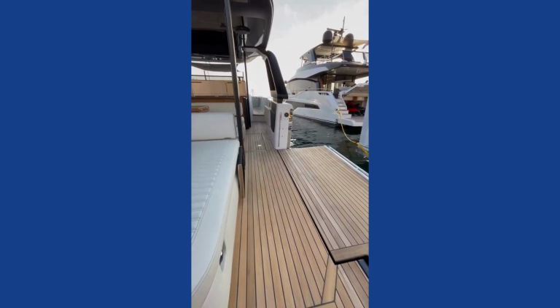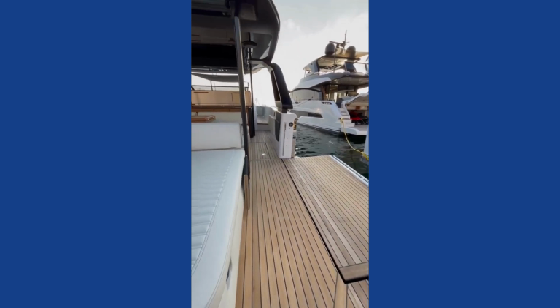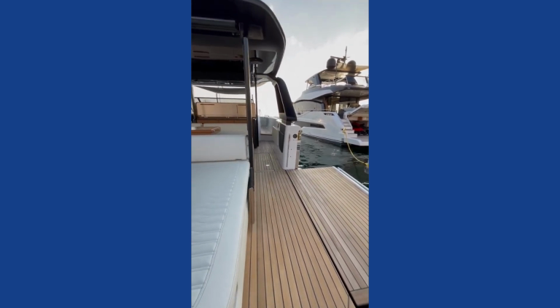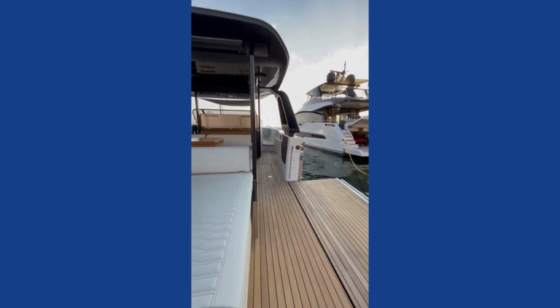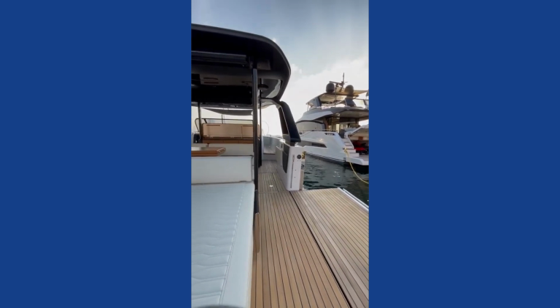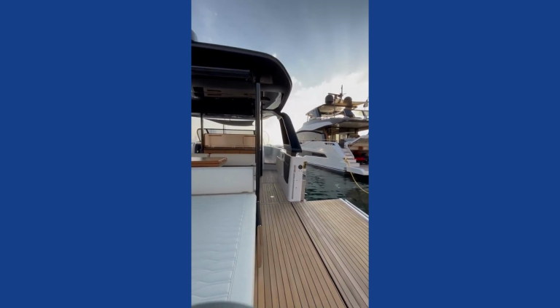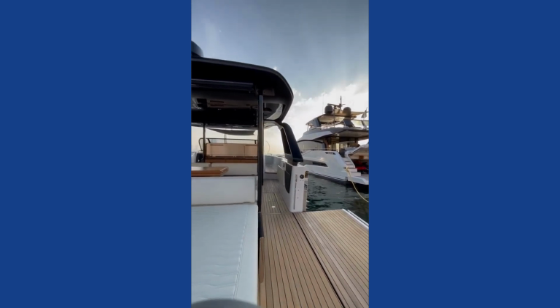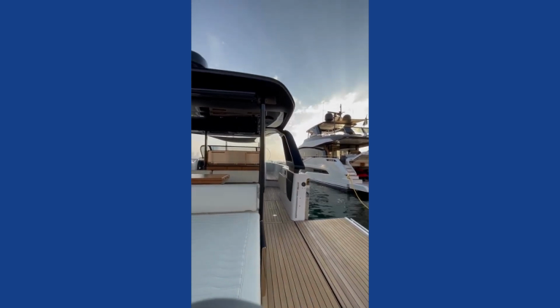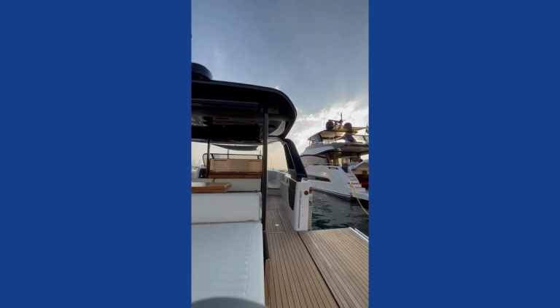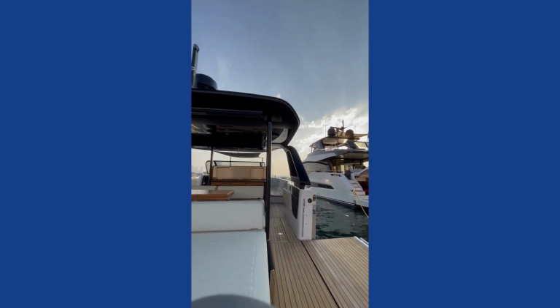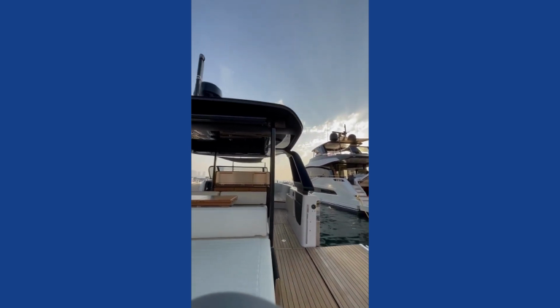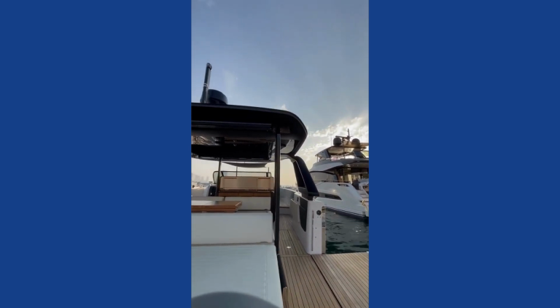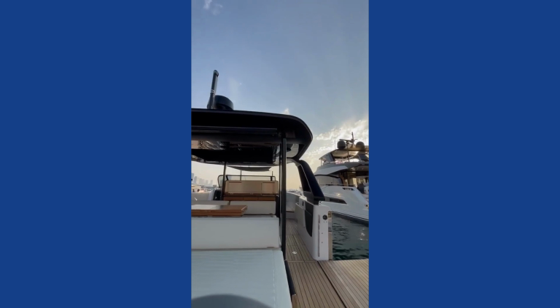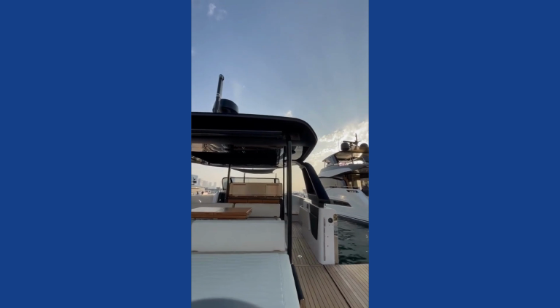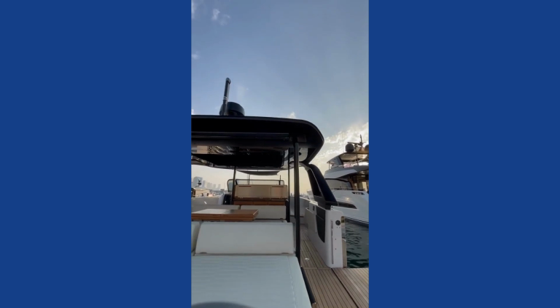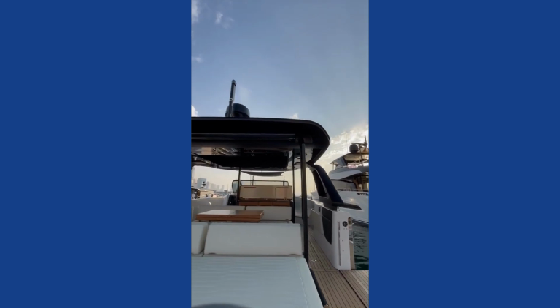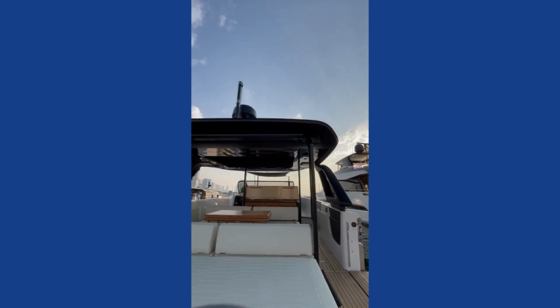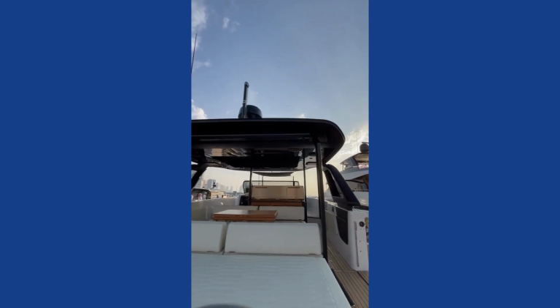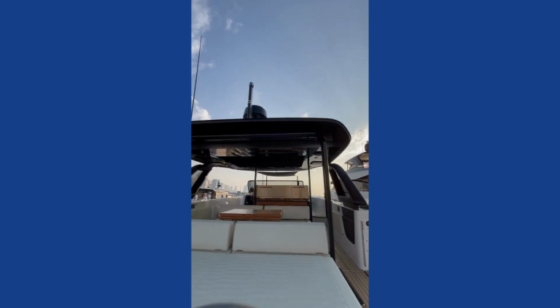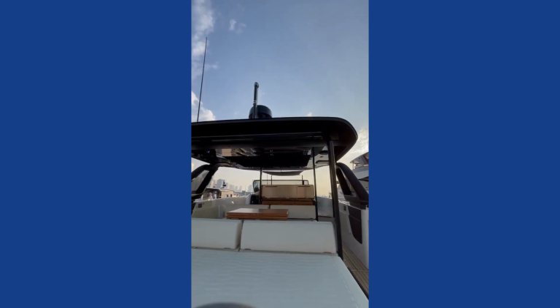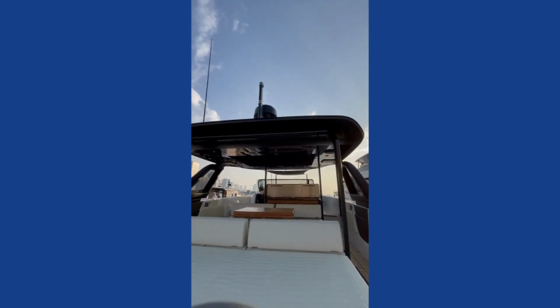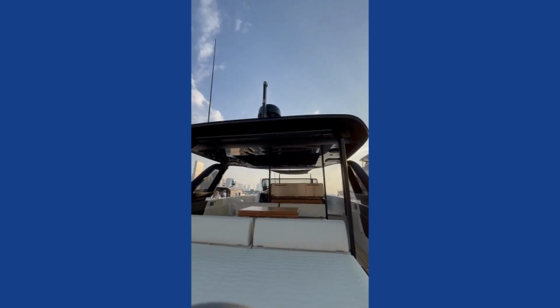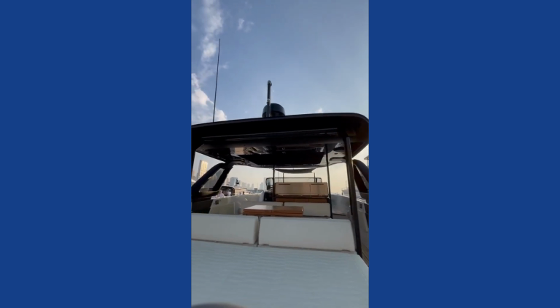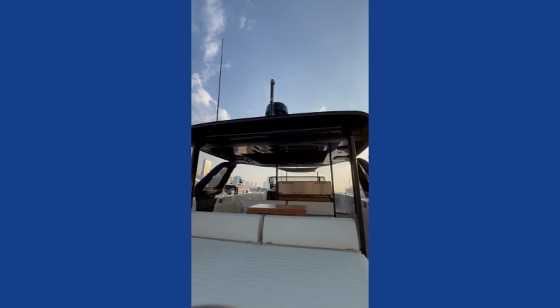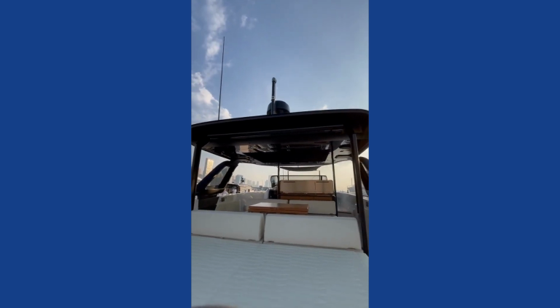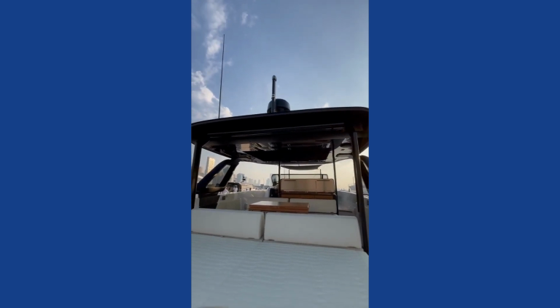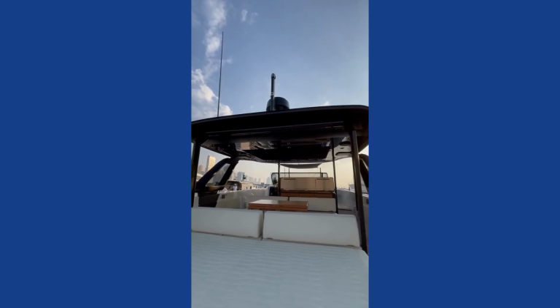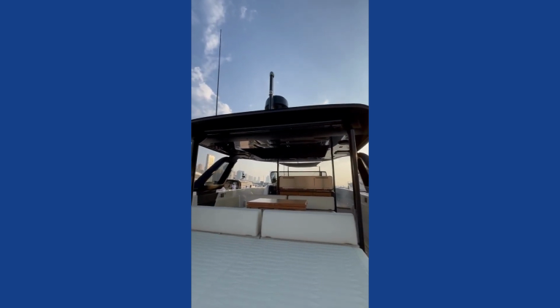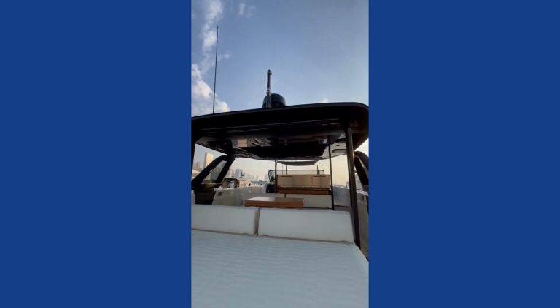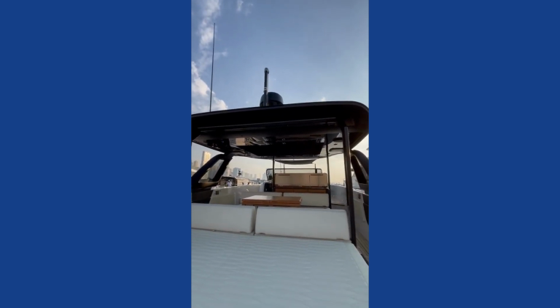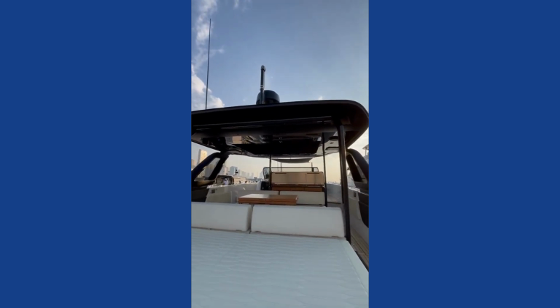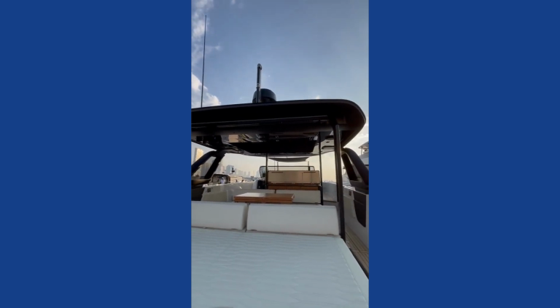So that is the Cranchi A45, here at the Dubai Boat Show.